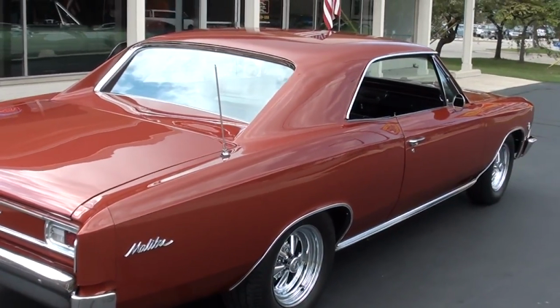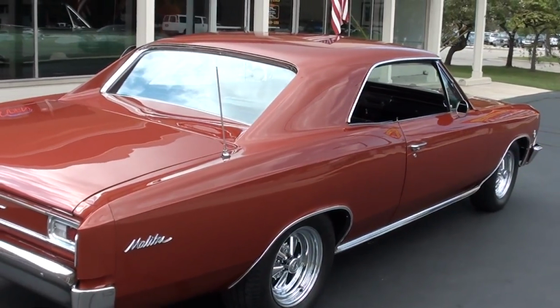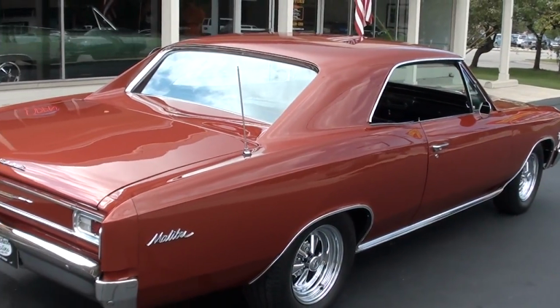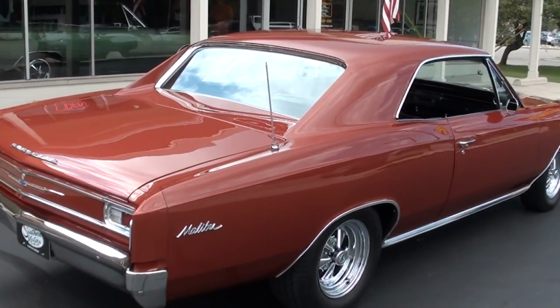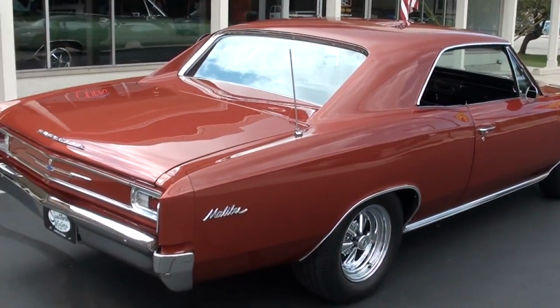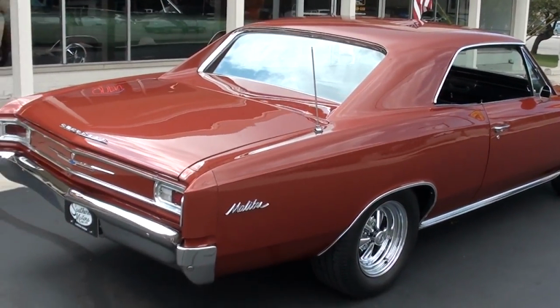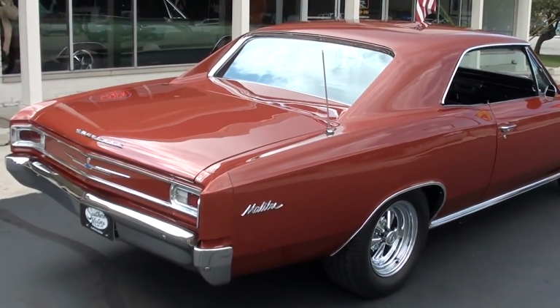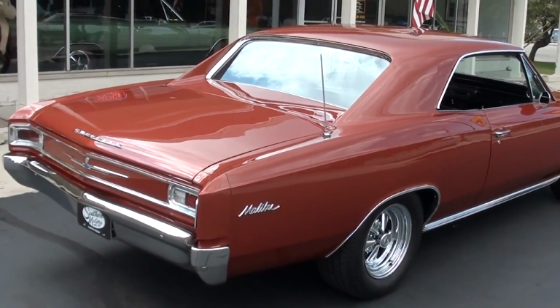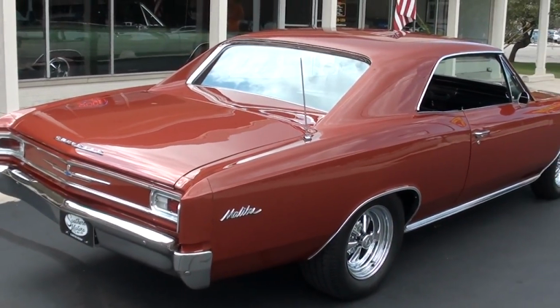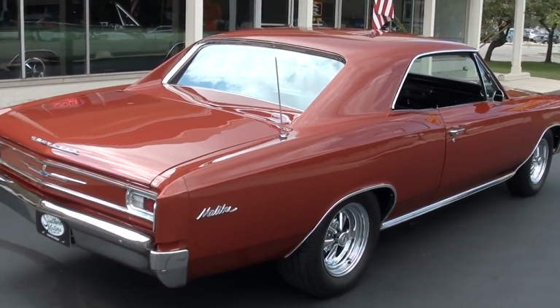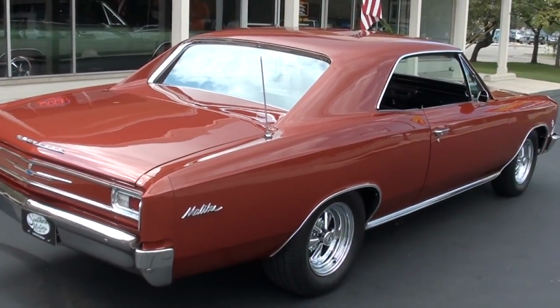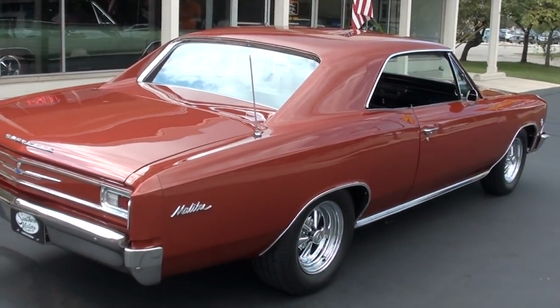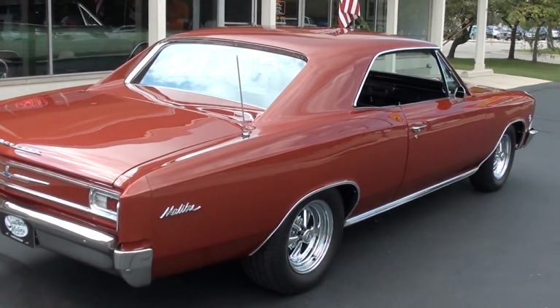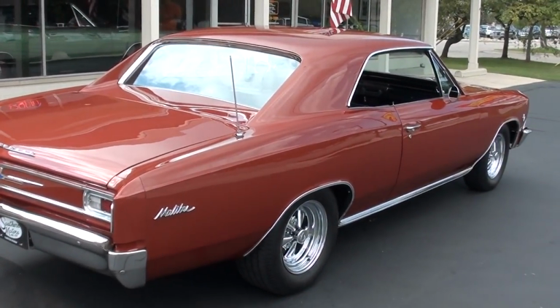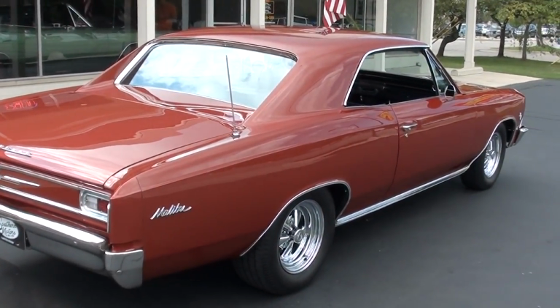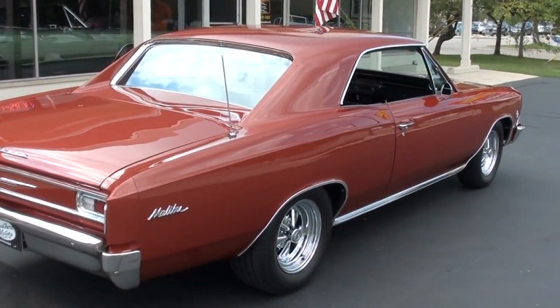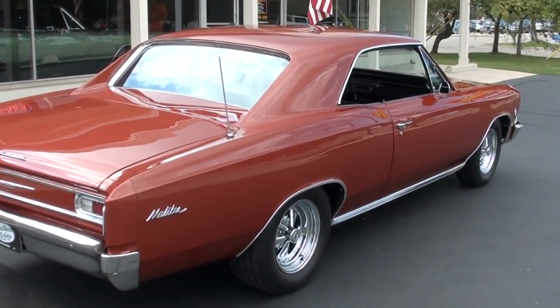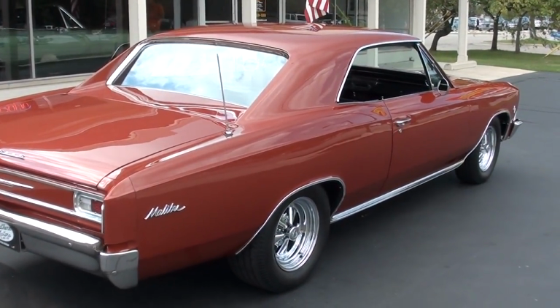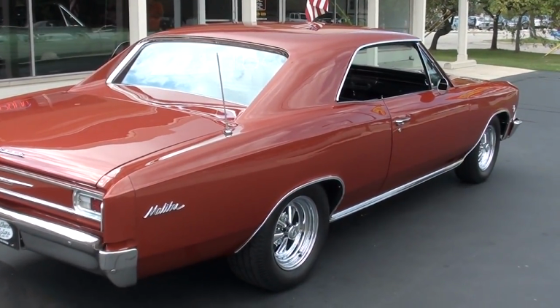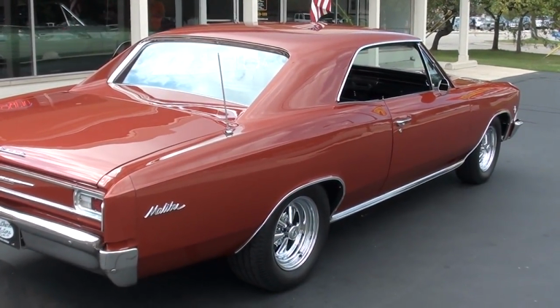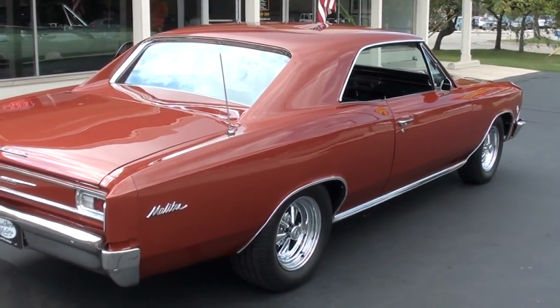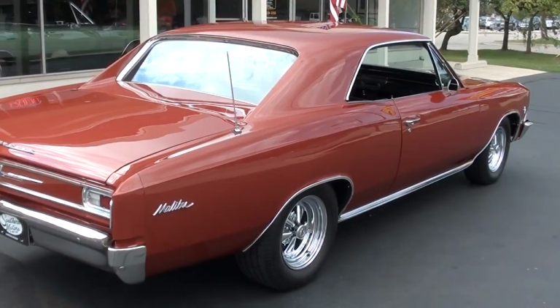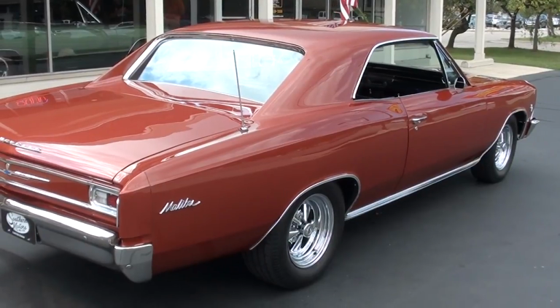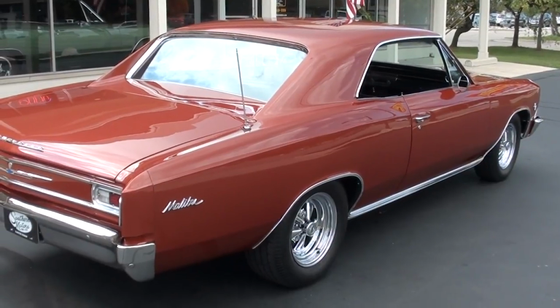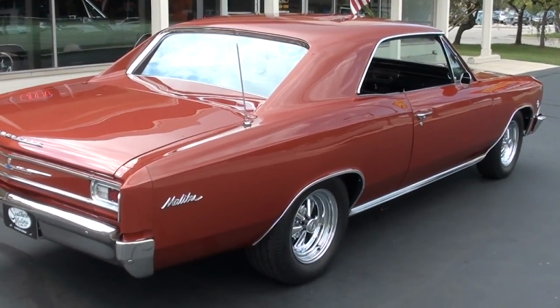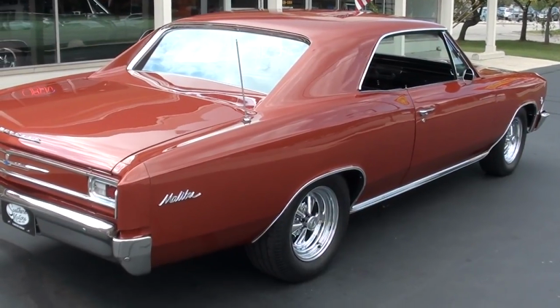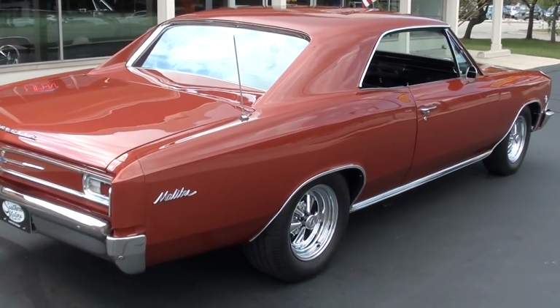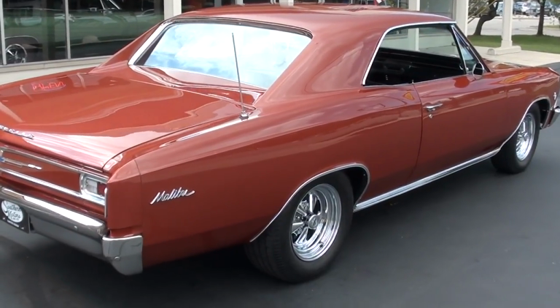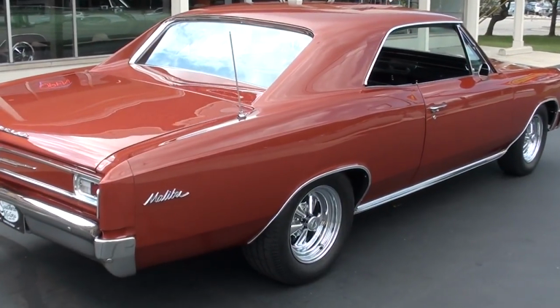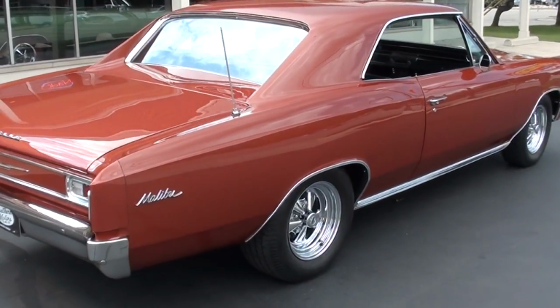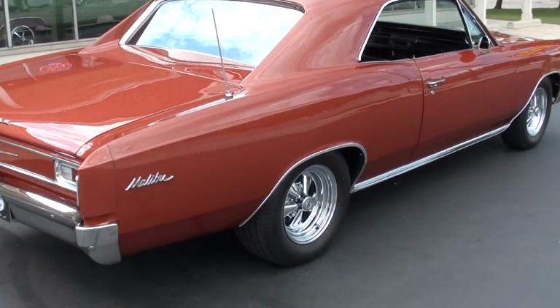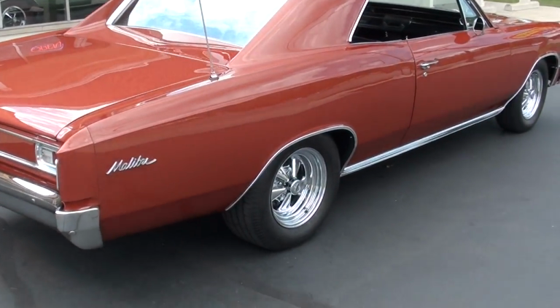You want to talk about a little baby doll — jump in it, turn the key, go drive it. Just a great car.